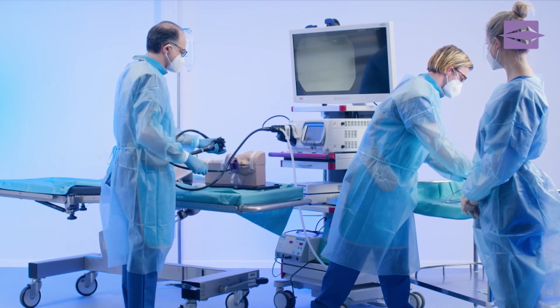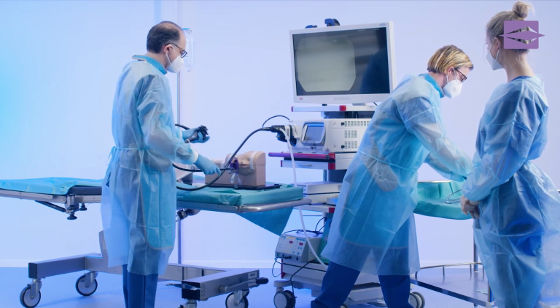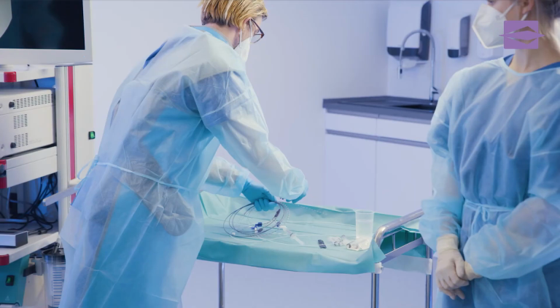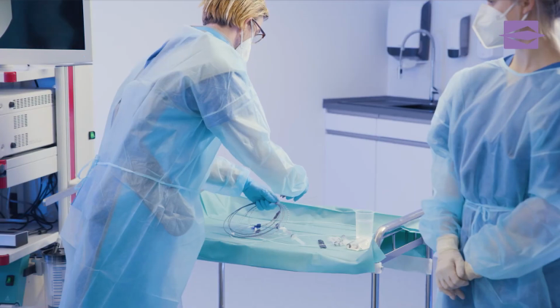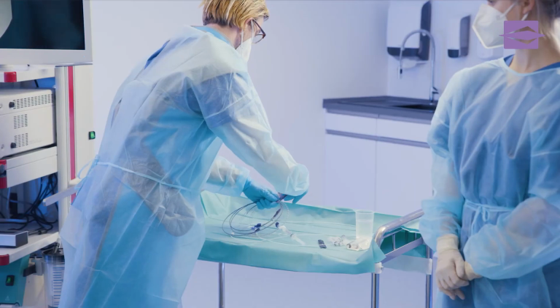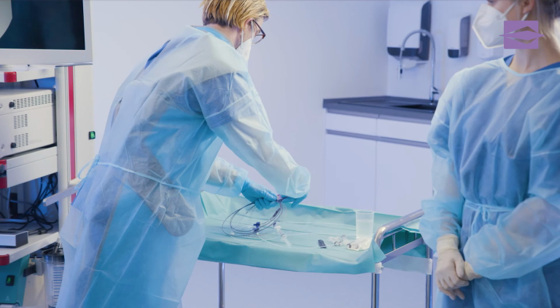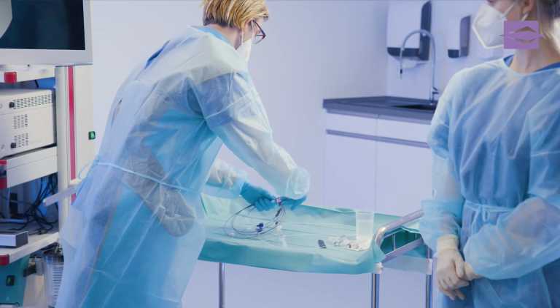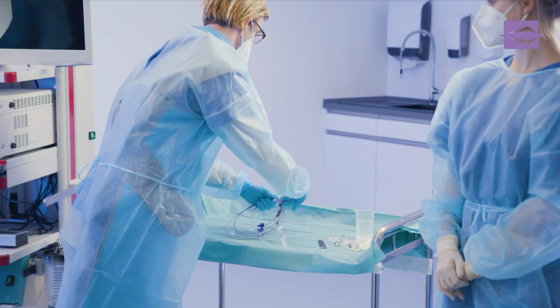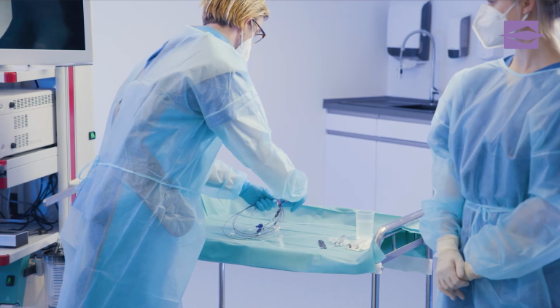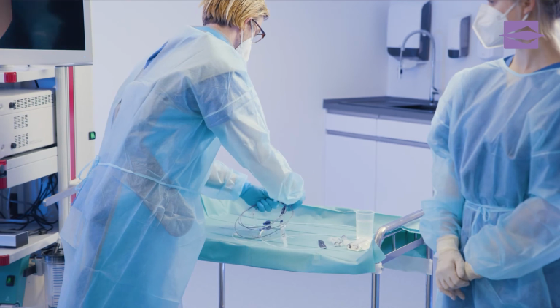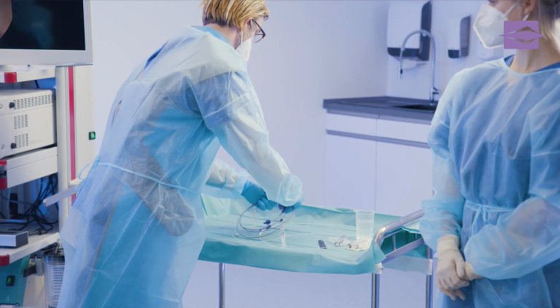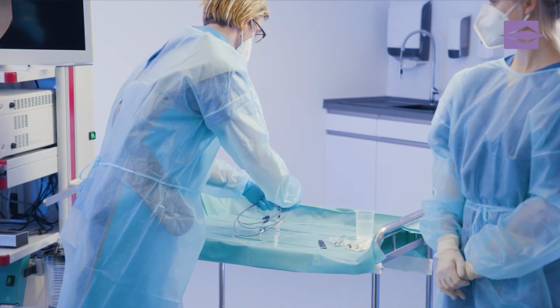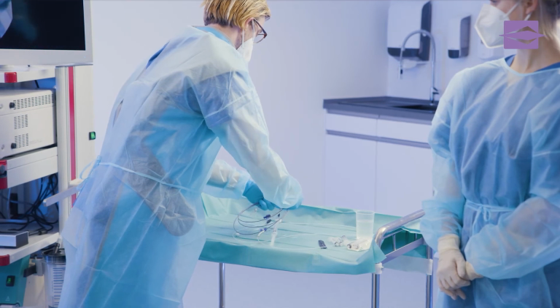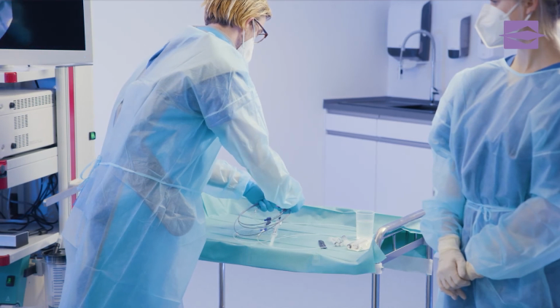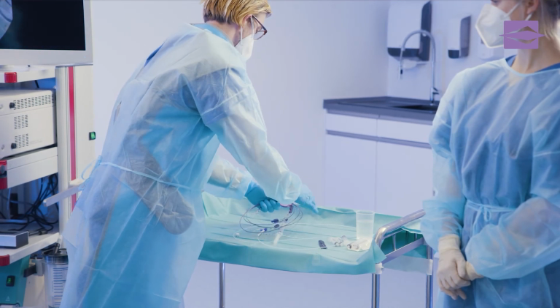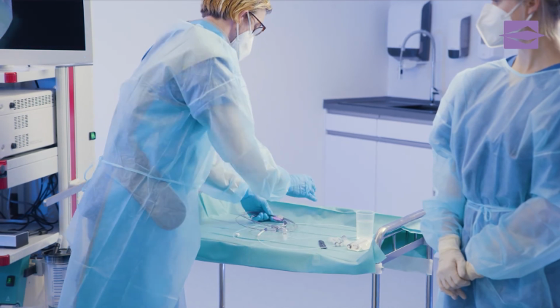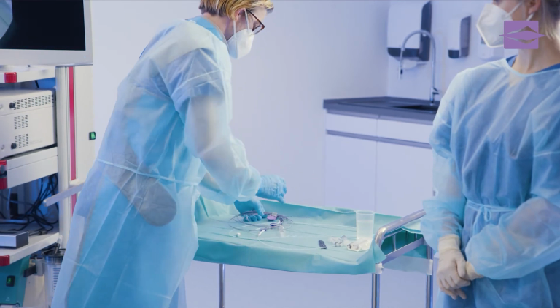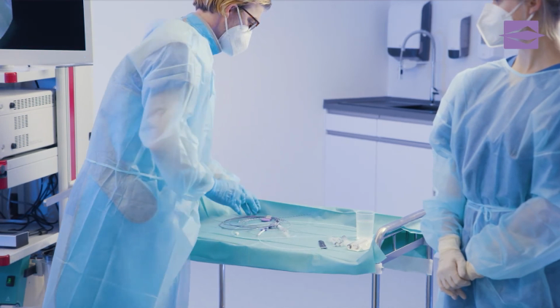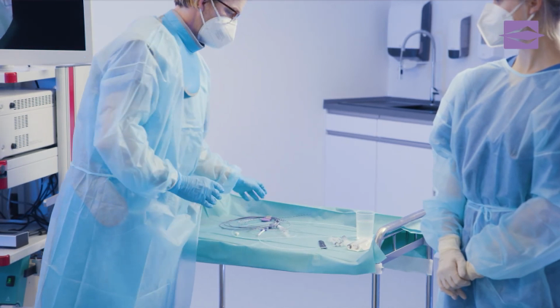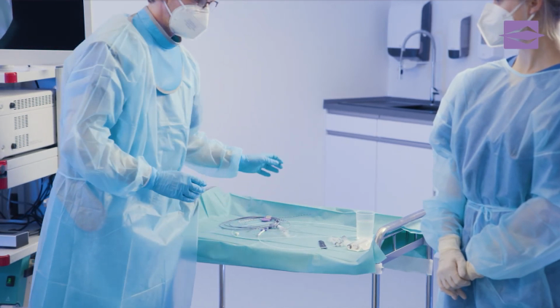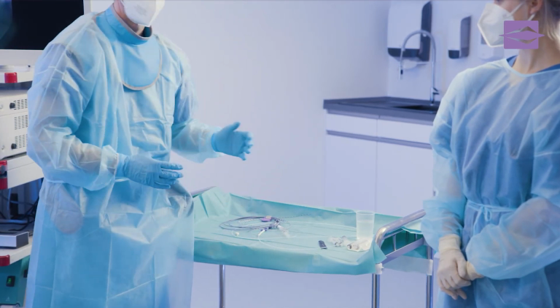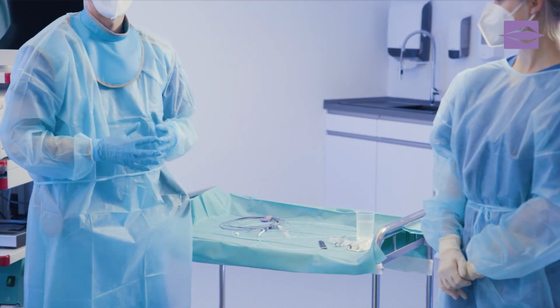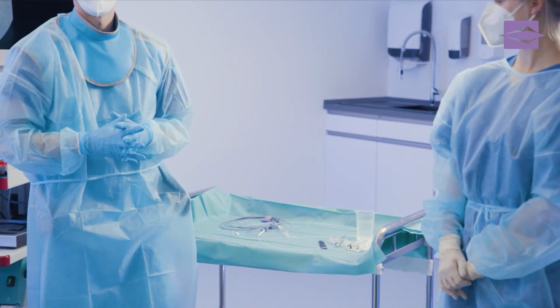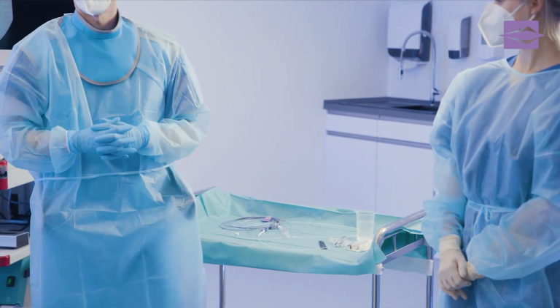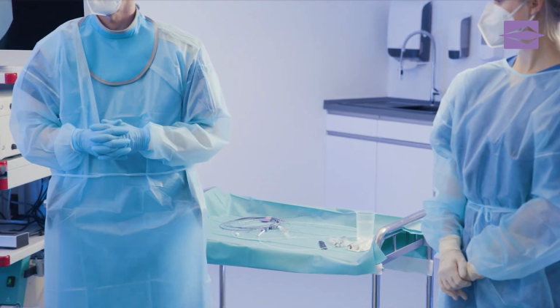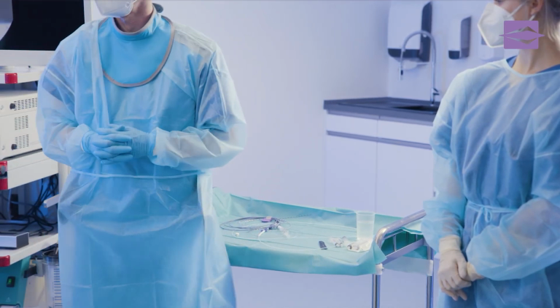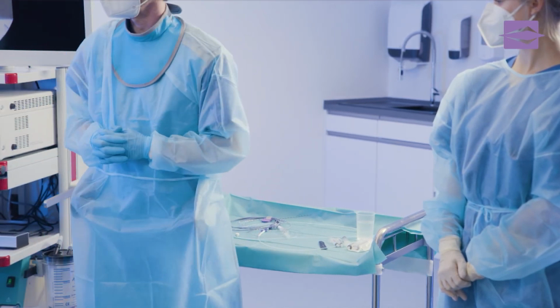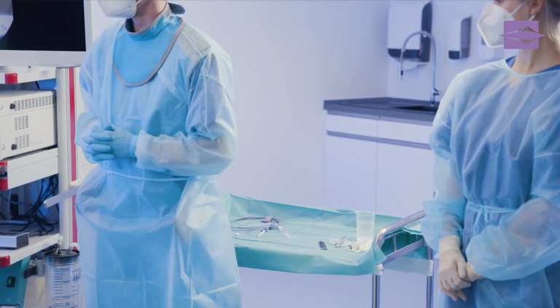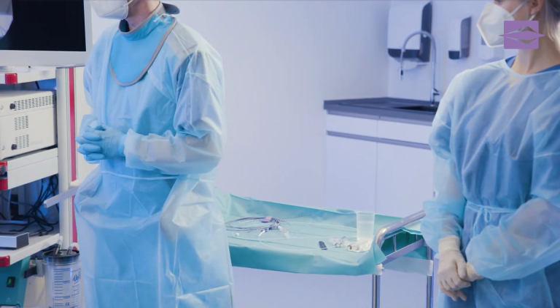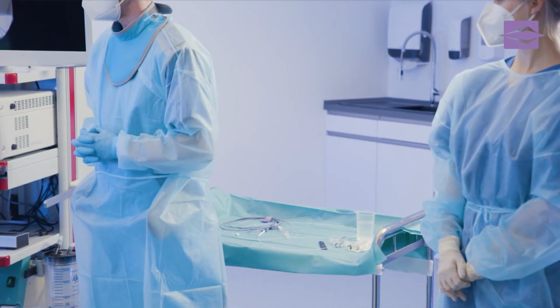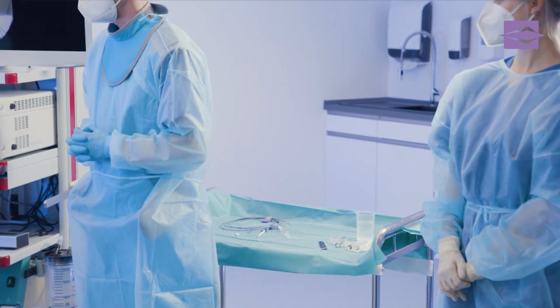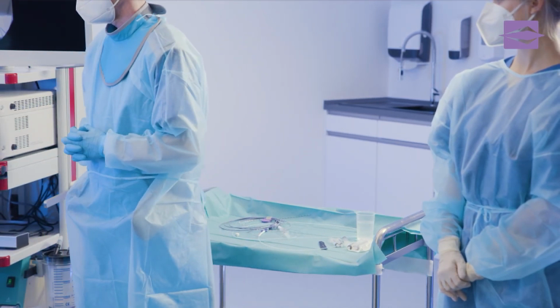You saw a demonstration on endoscopic retrograde cholangiopancreatography, discipline stone extraction using a stone extraction balloon.